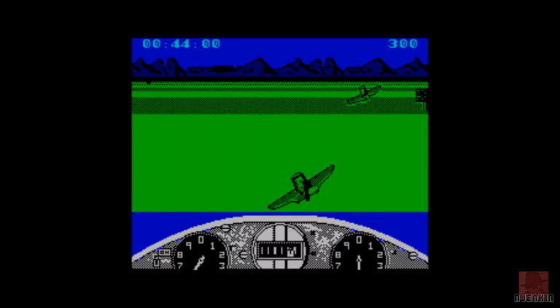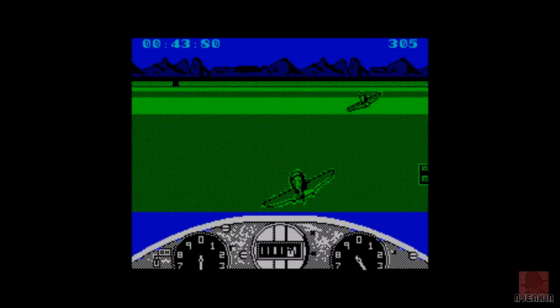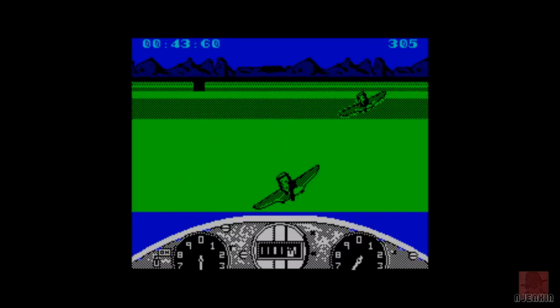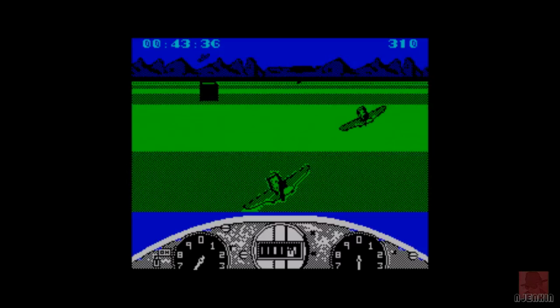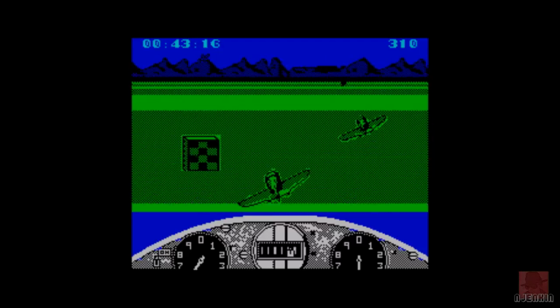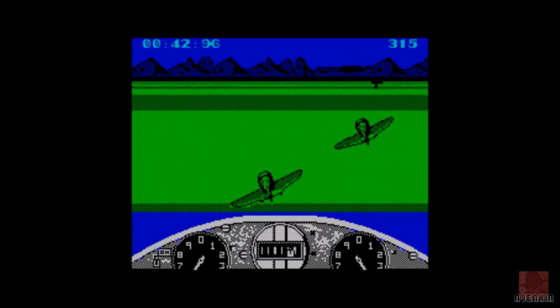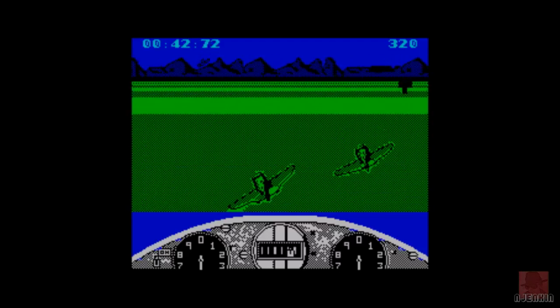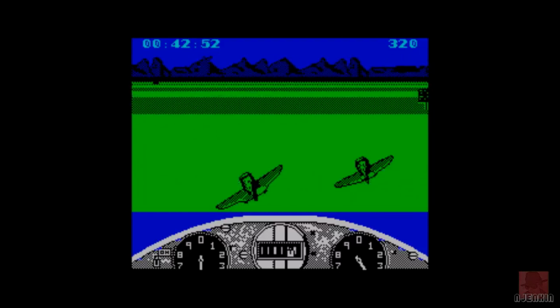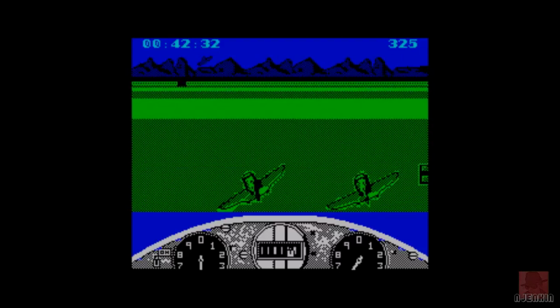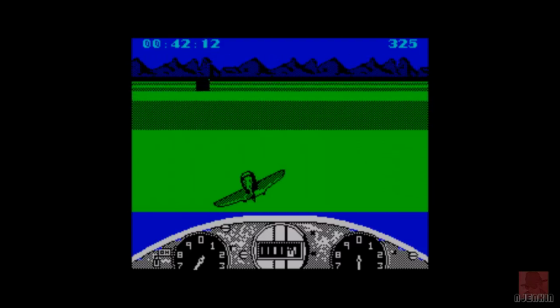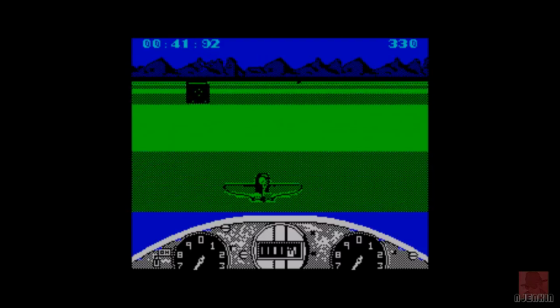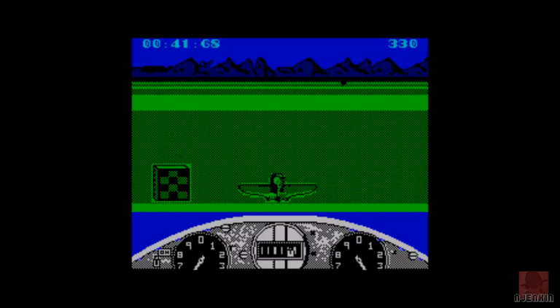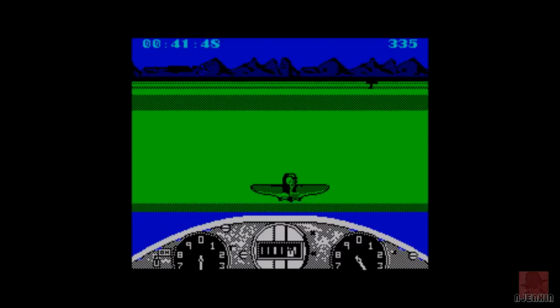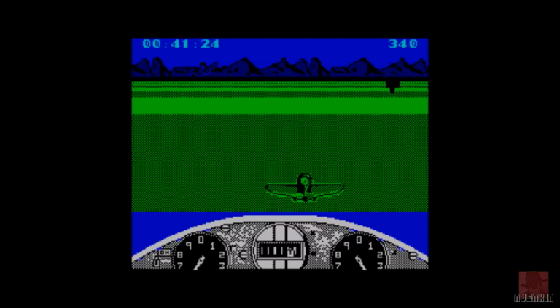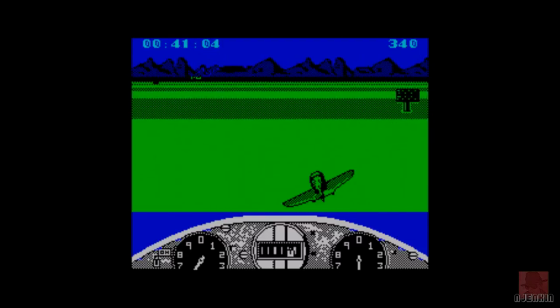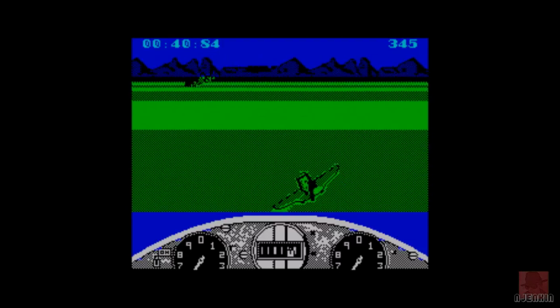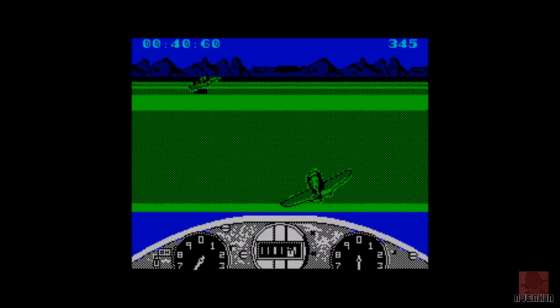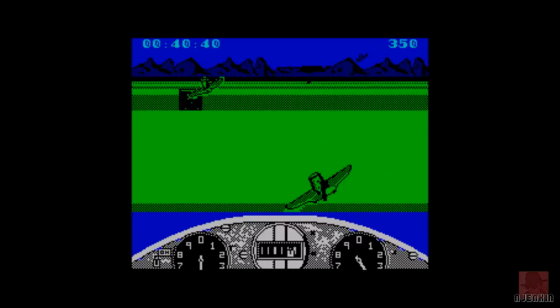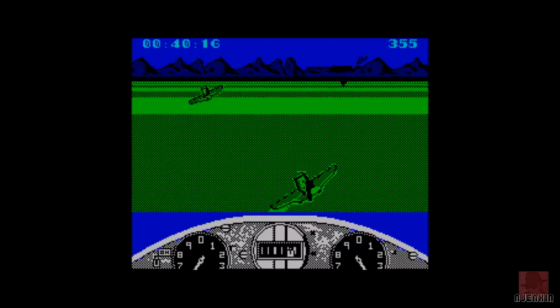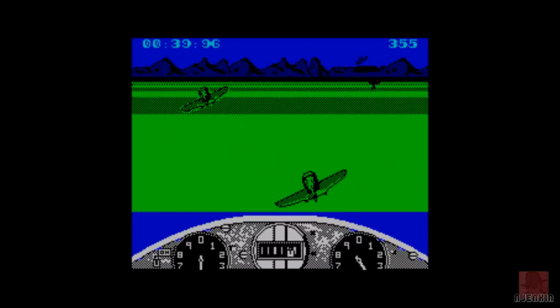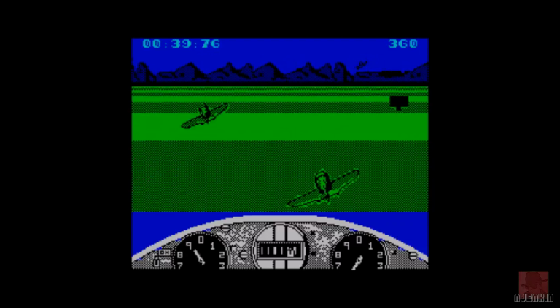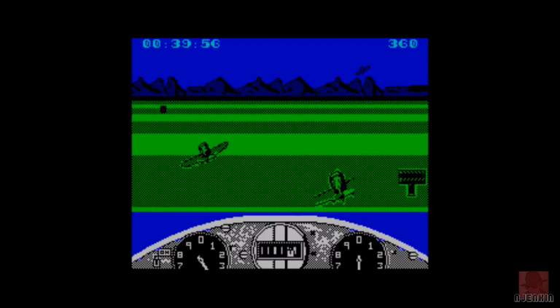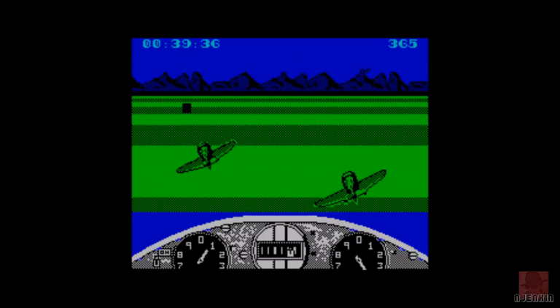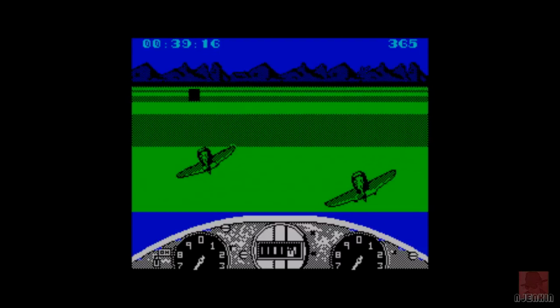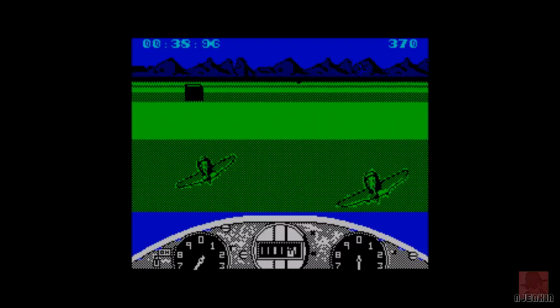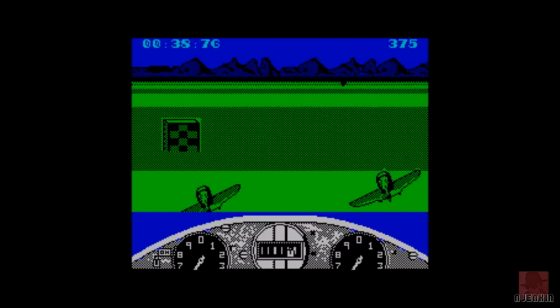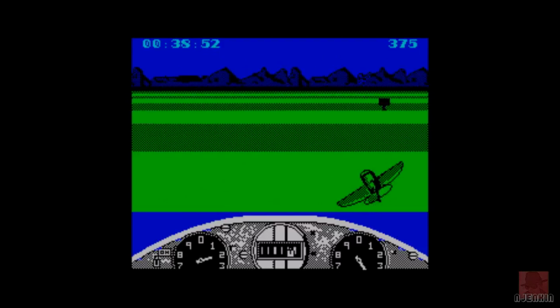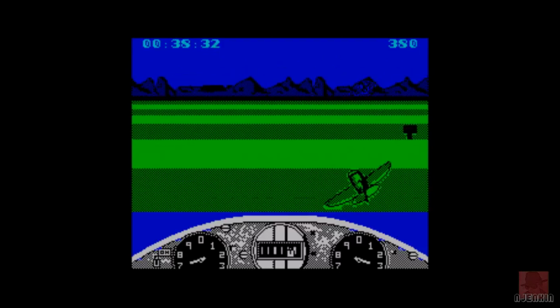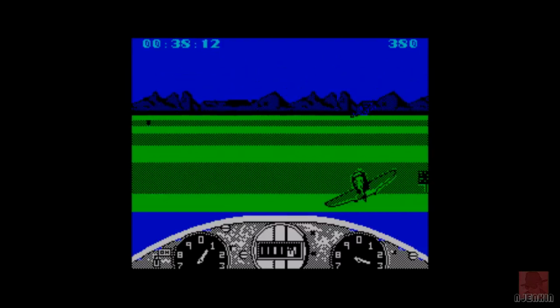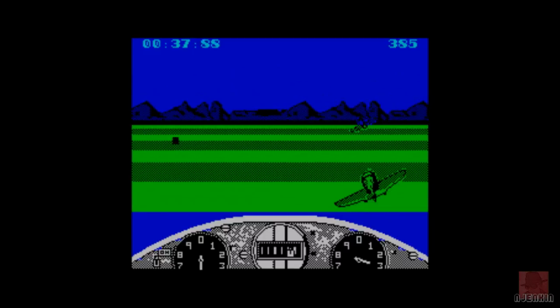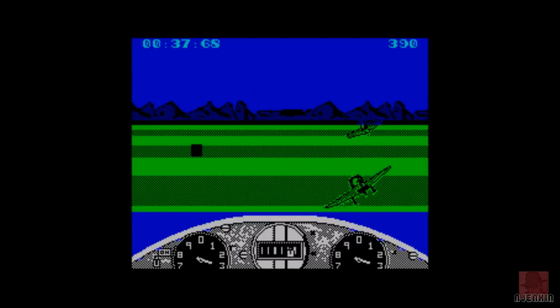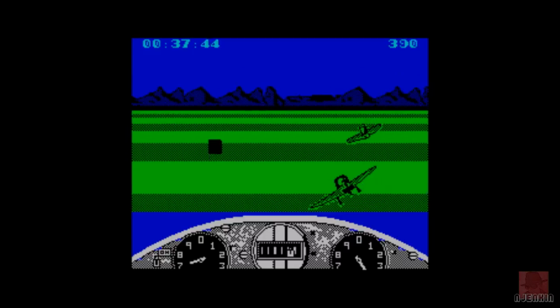You'll see other planes there - other competitors. If we bump into them we're in trouble, so use them to try and see roughly where we're going to go.